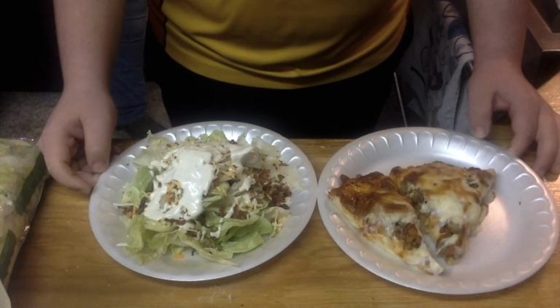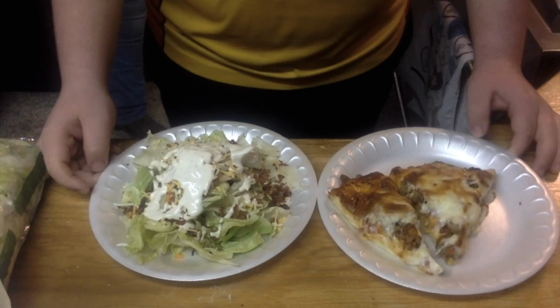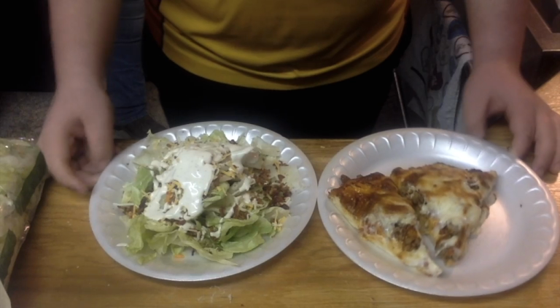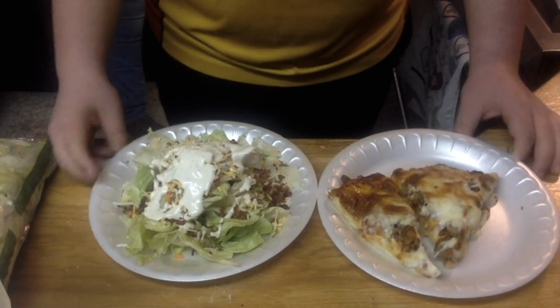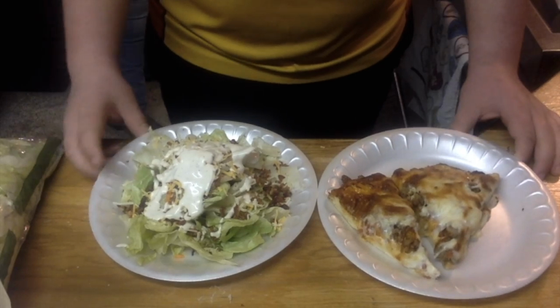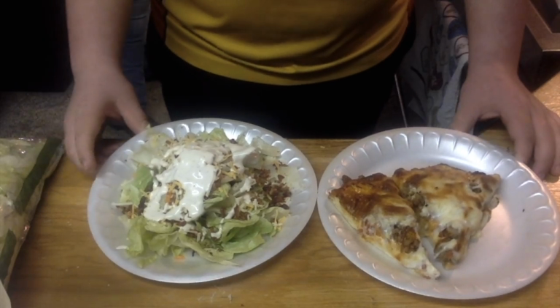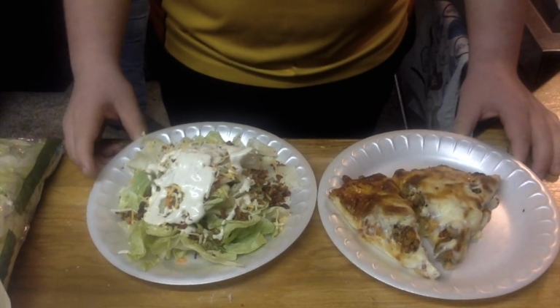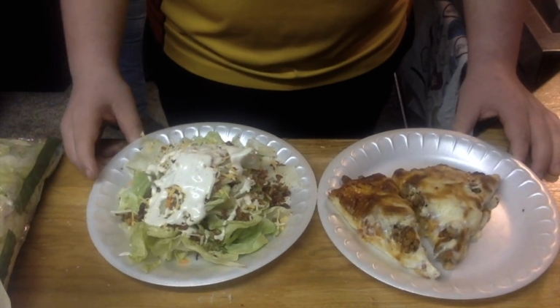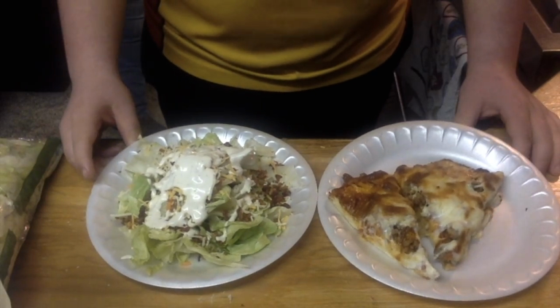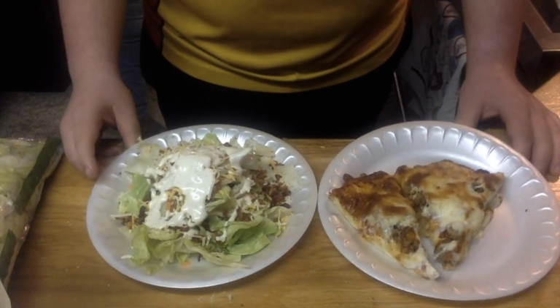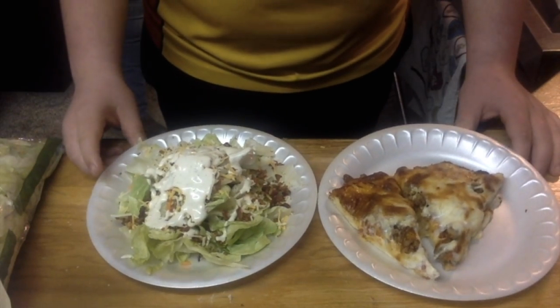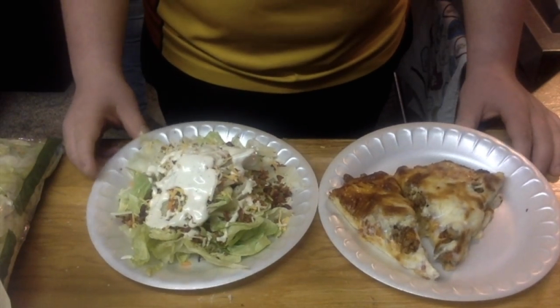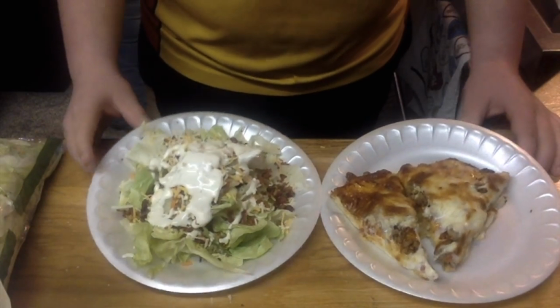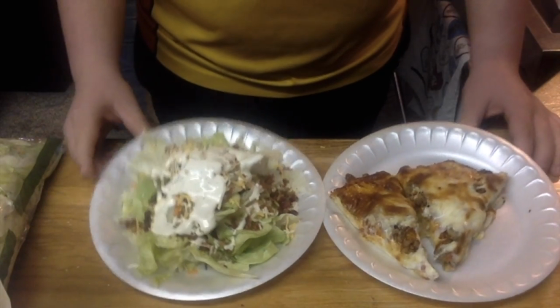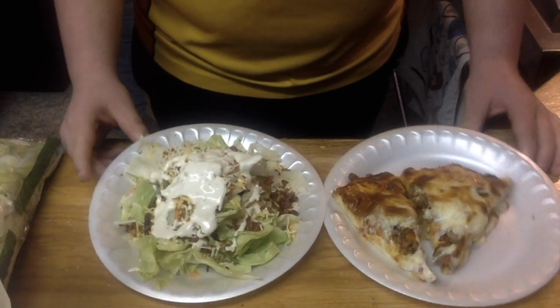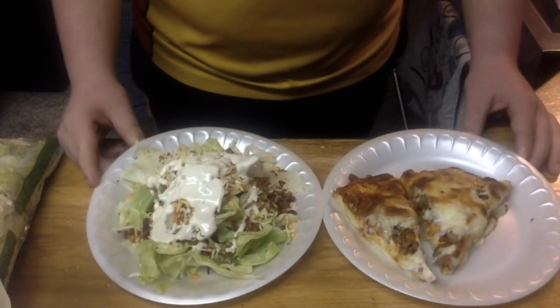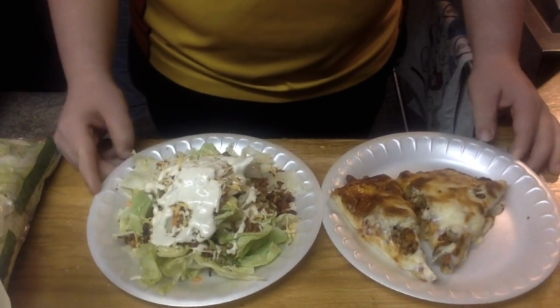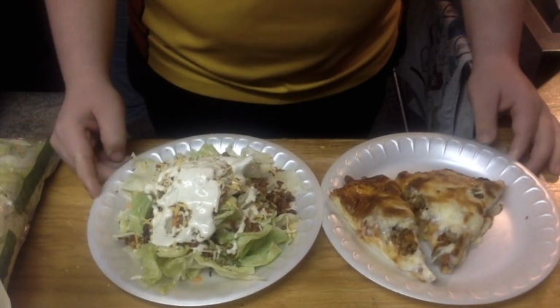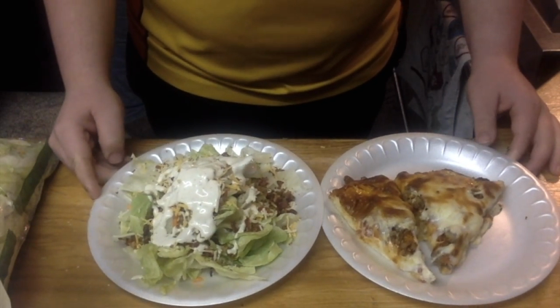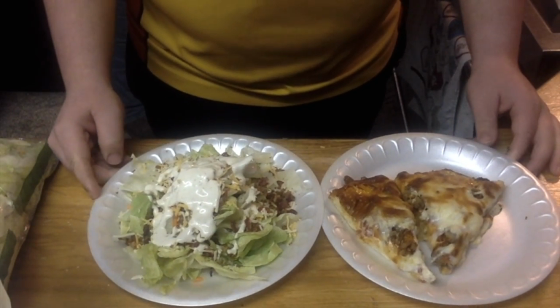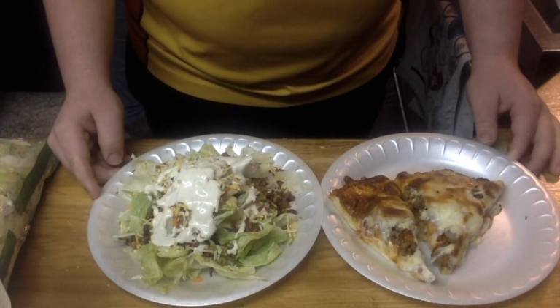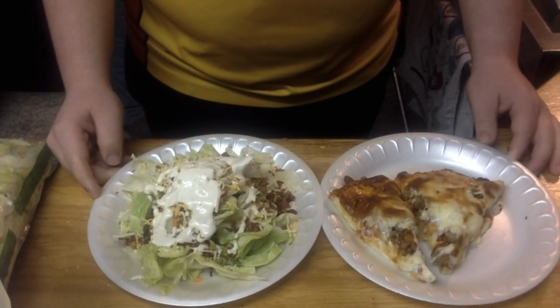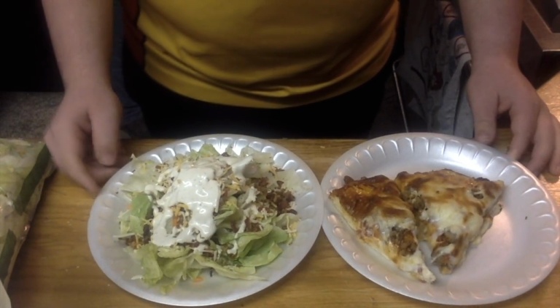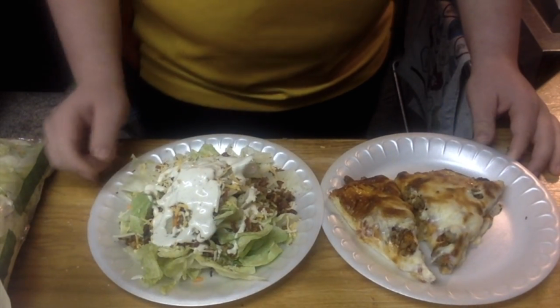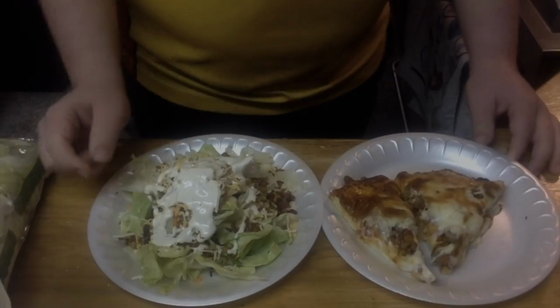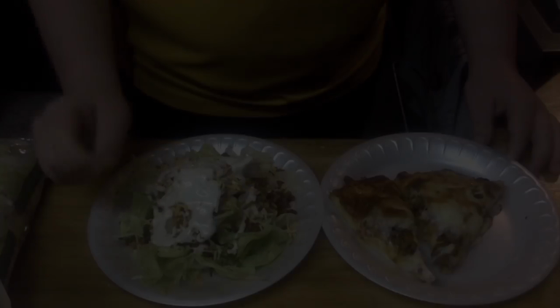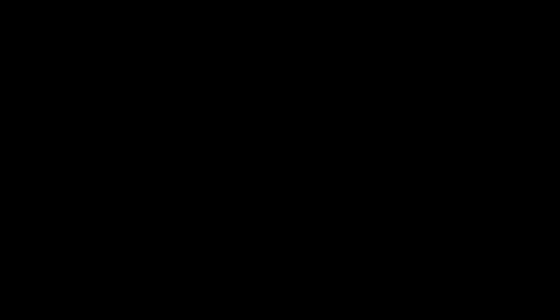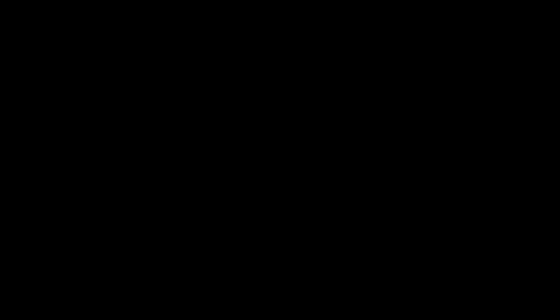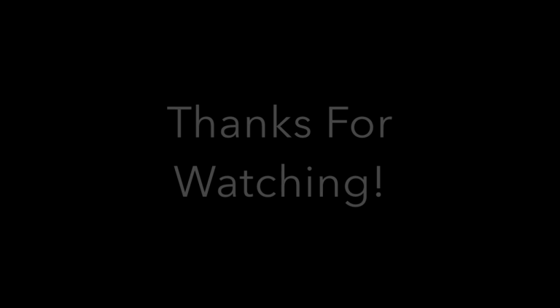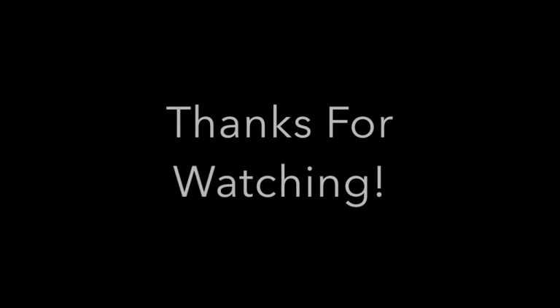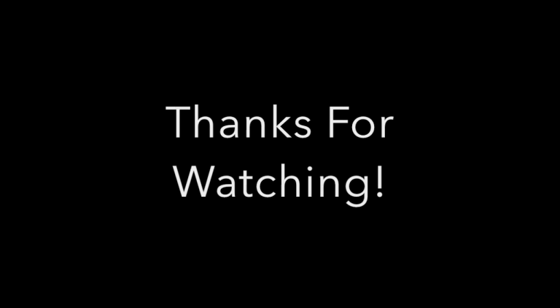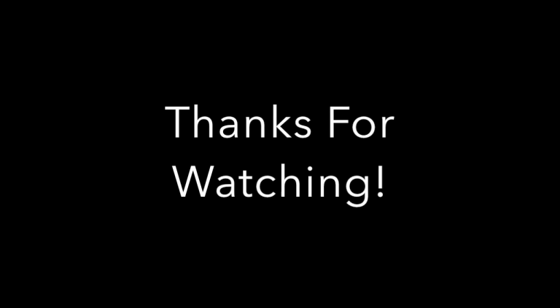Now that we've made our pizza and our salad, it's ready to eat!